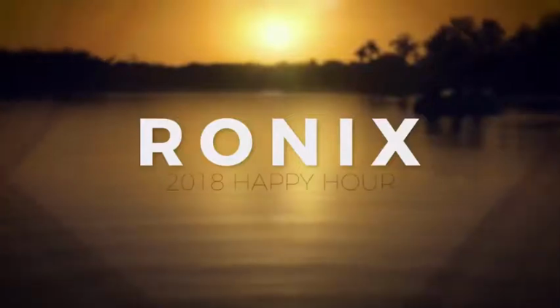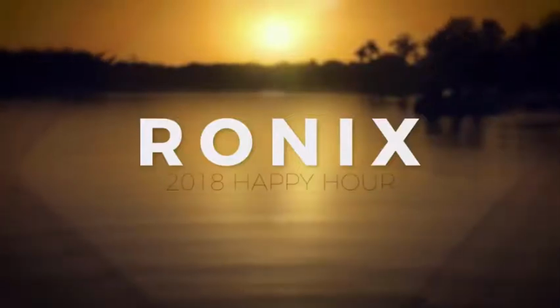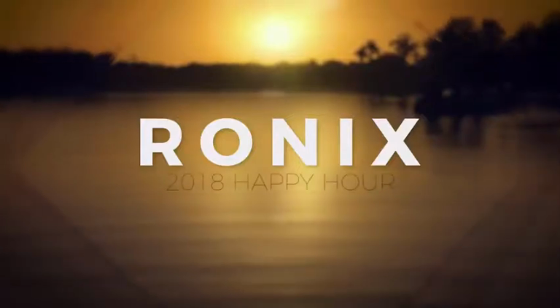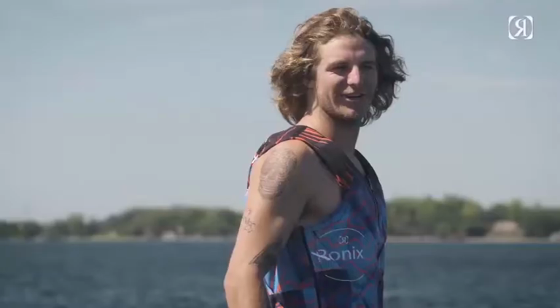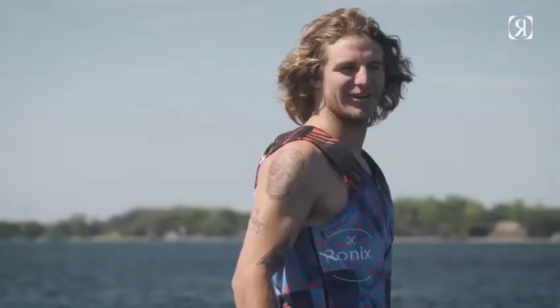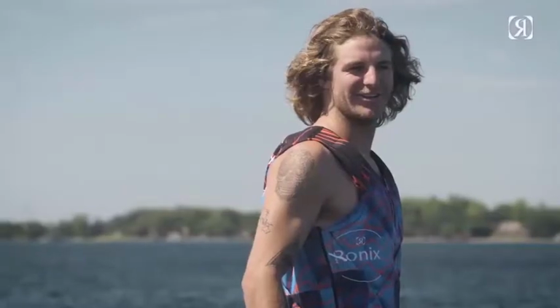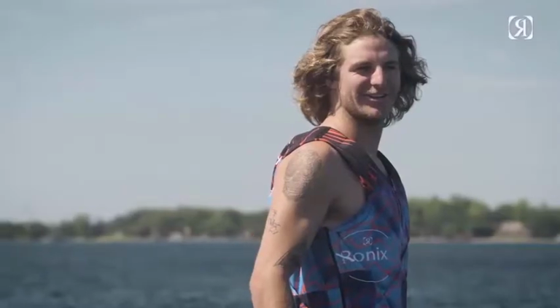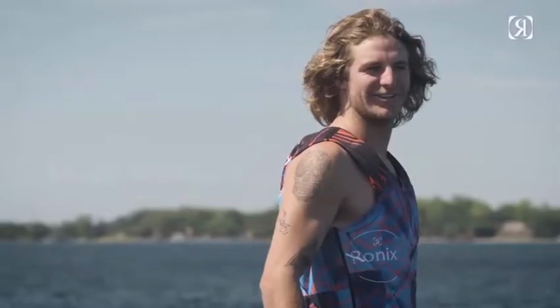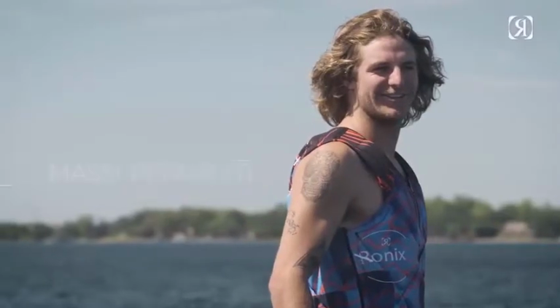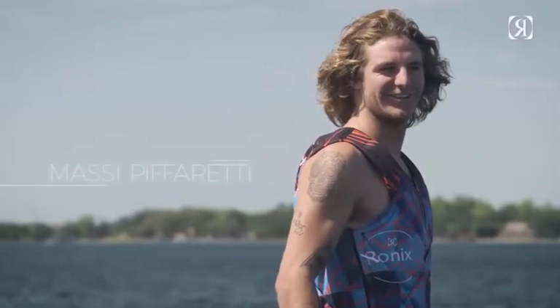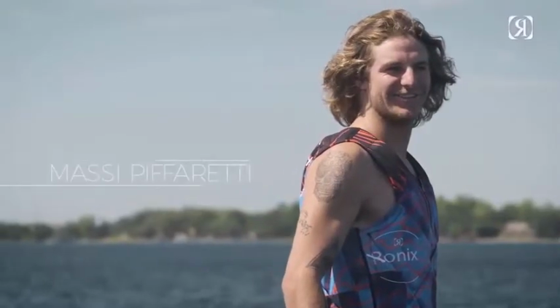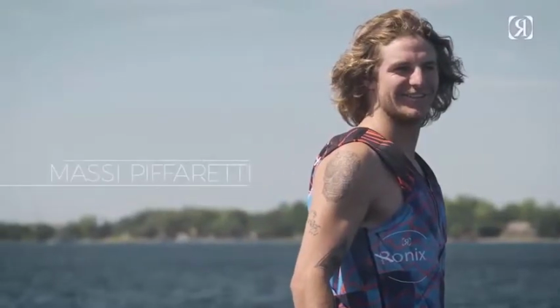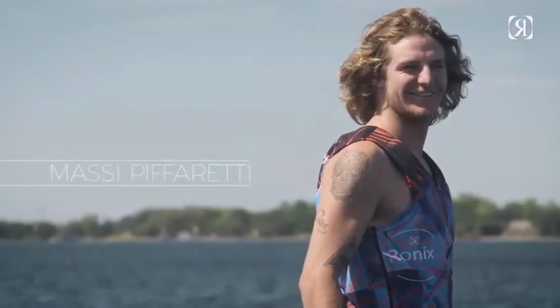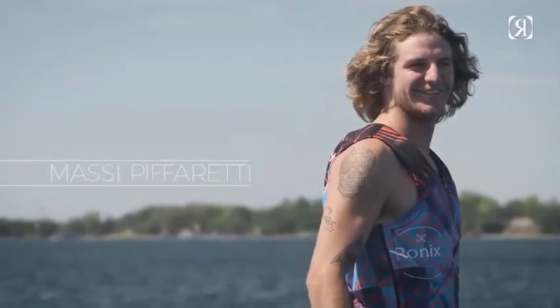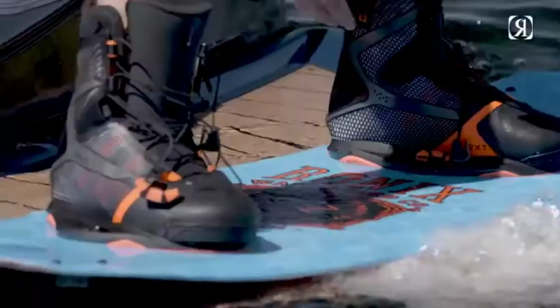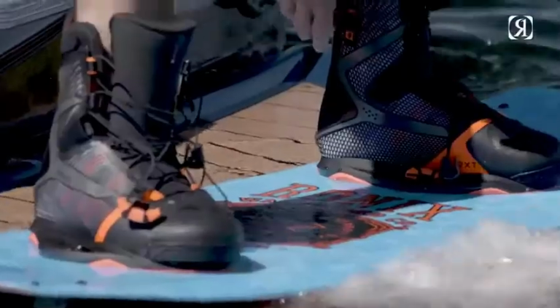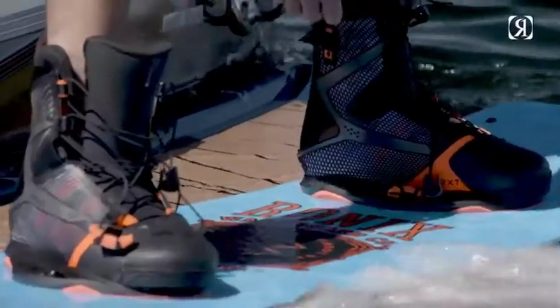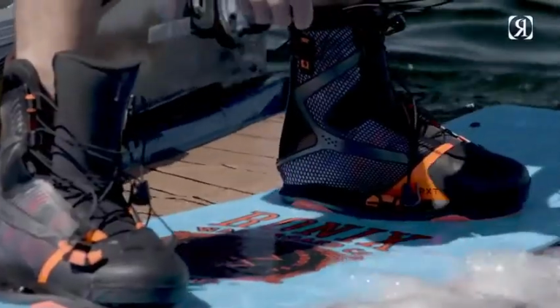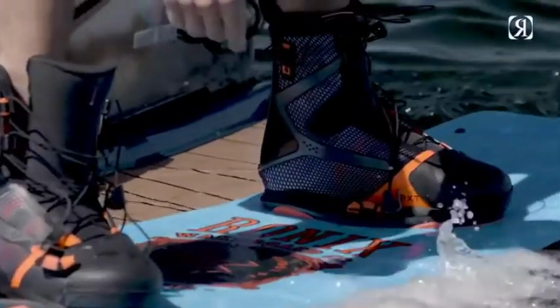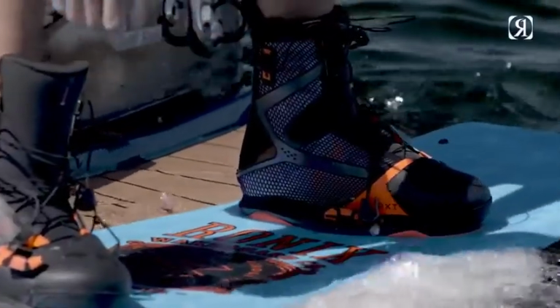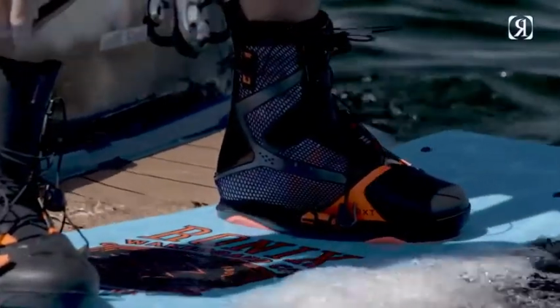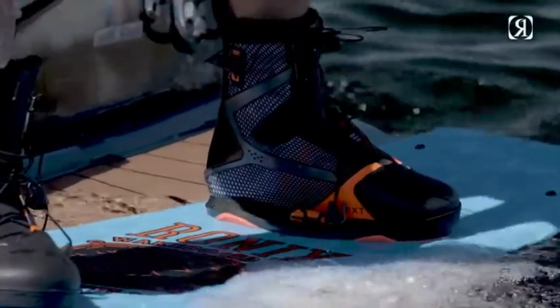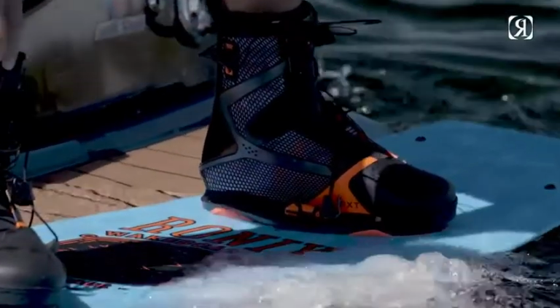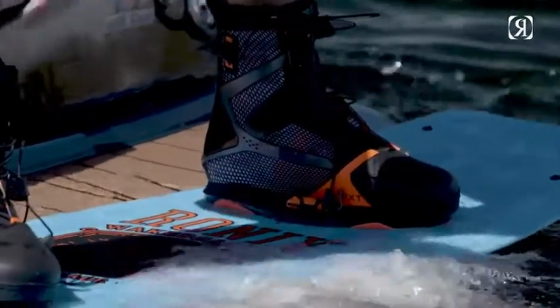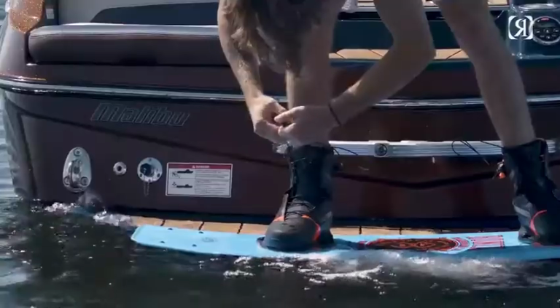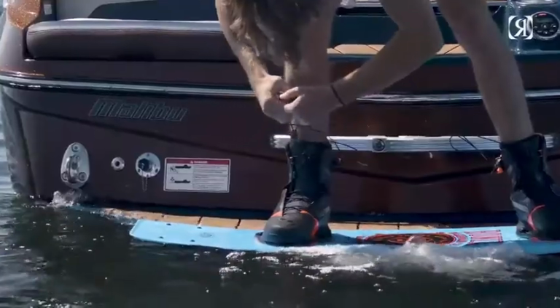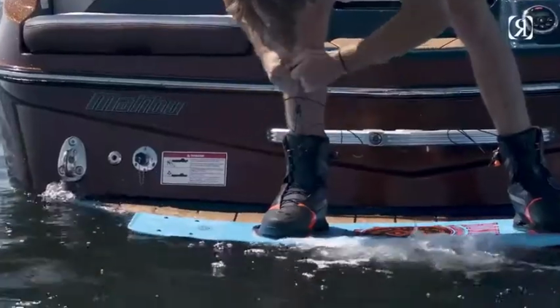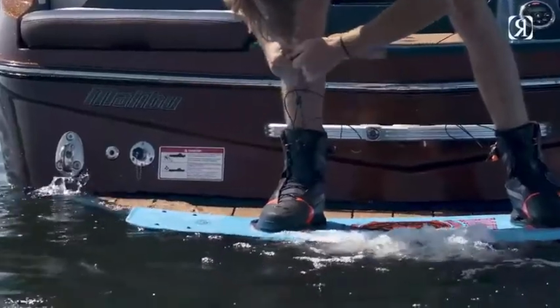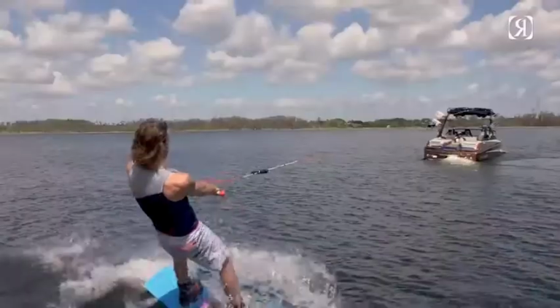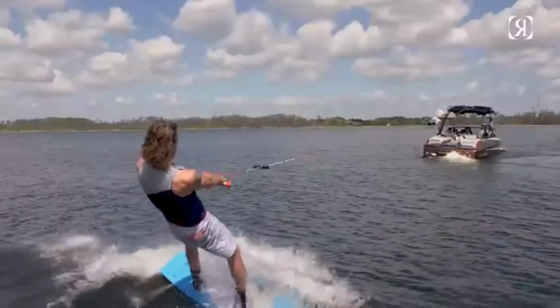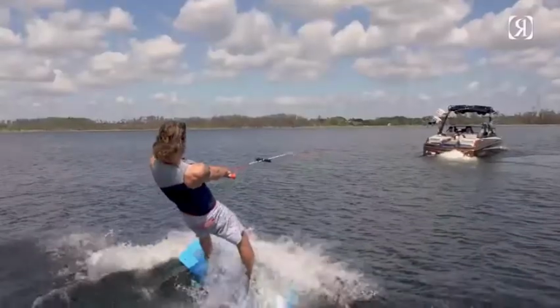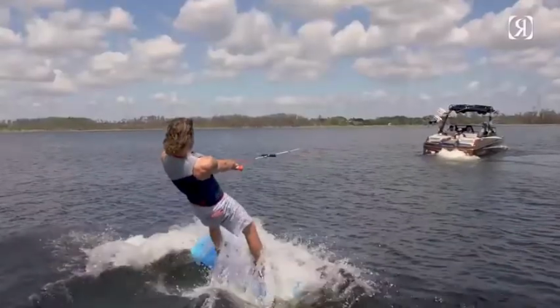What's up everybody? This is Massey B. Freddie and I'm super stoked to be presenting my first ever pro model with Ronix, the FB Hour.